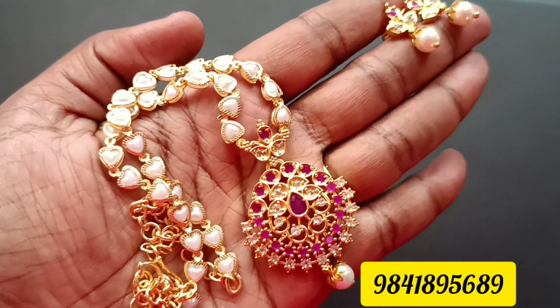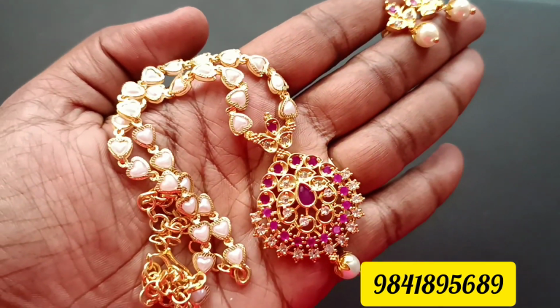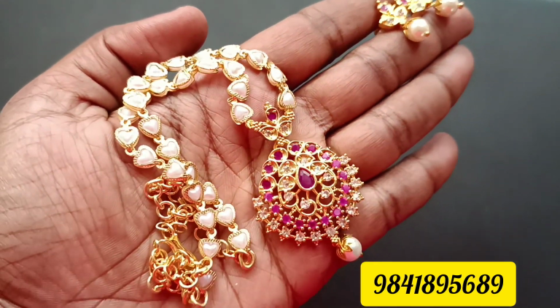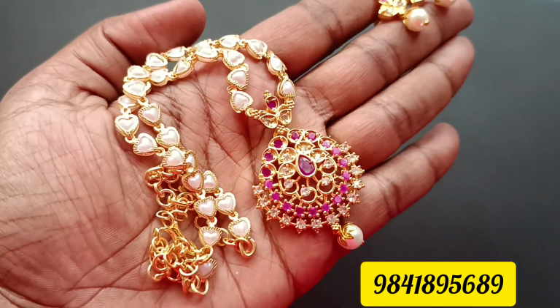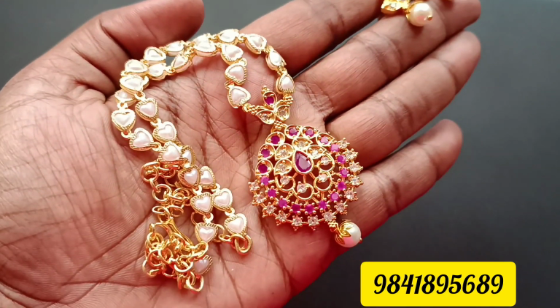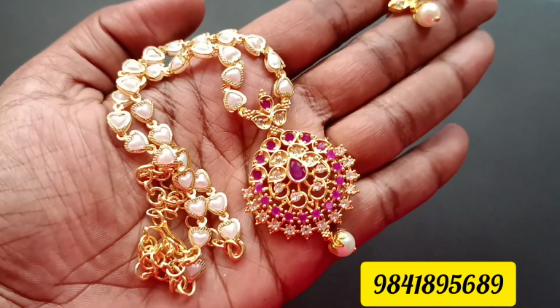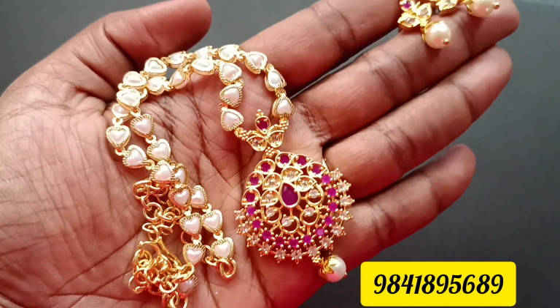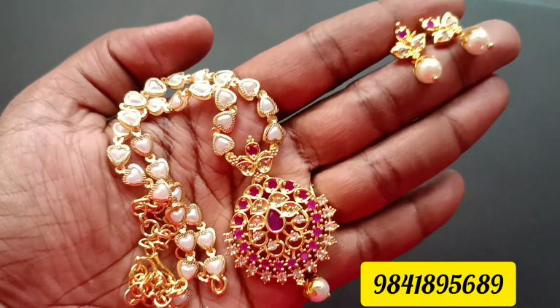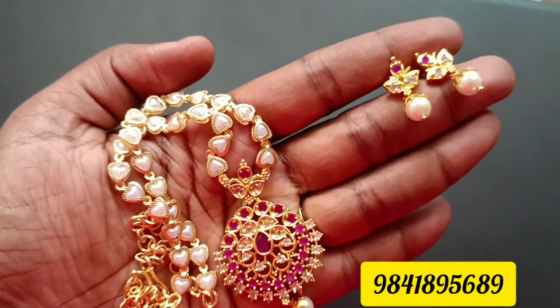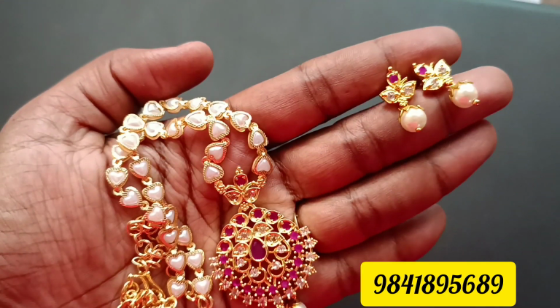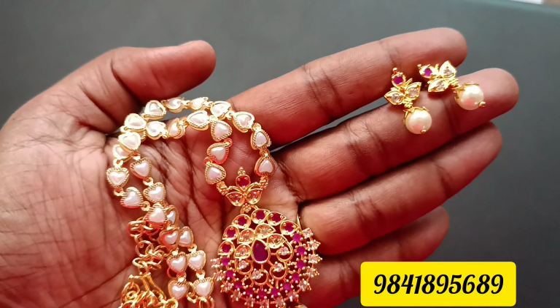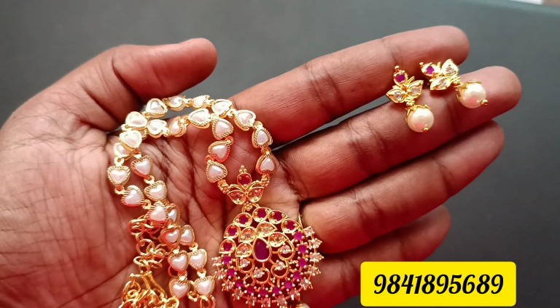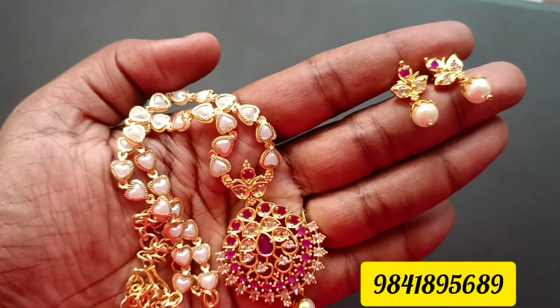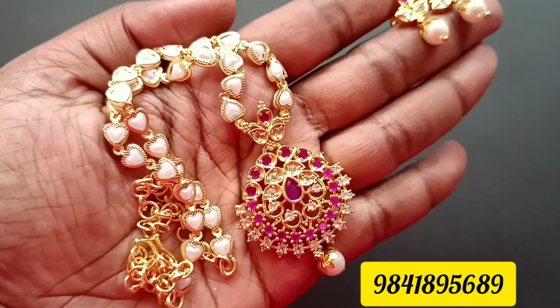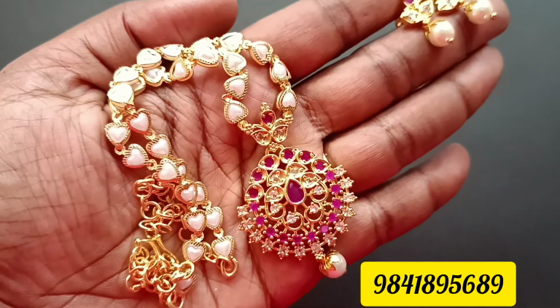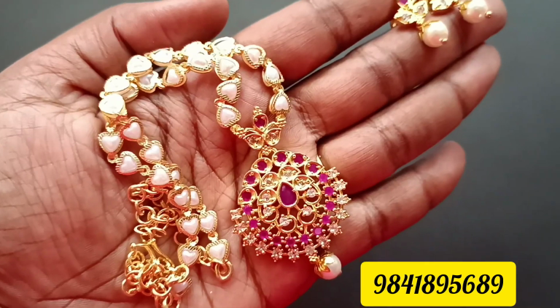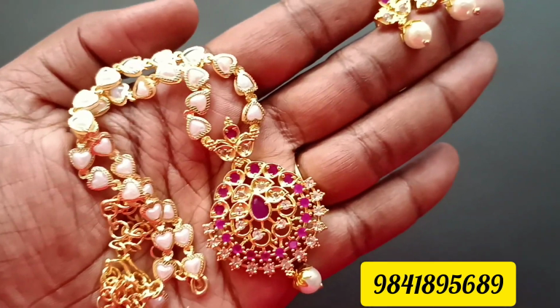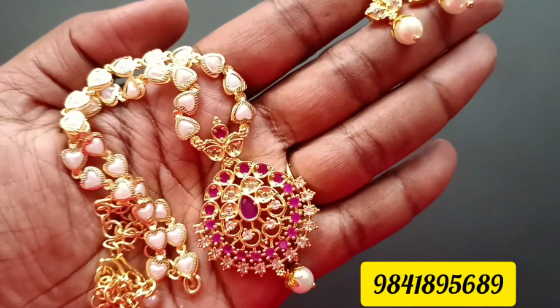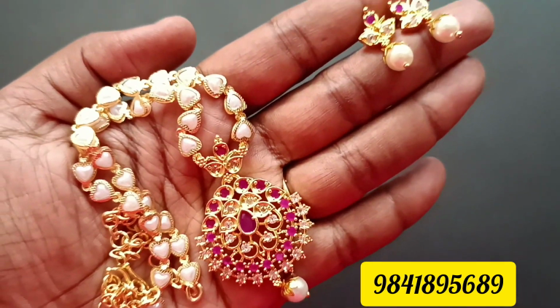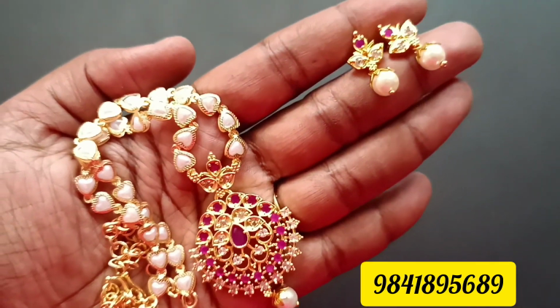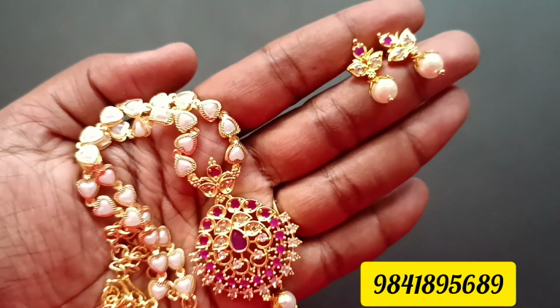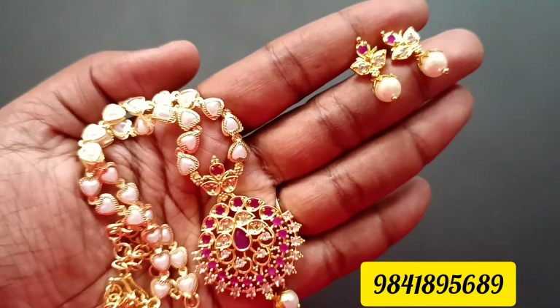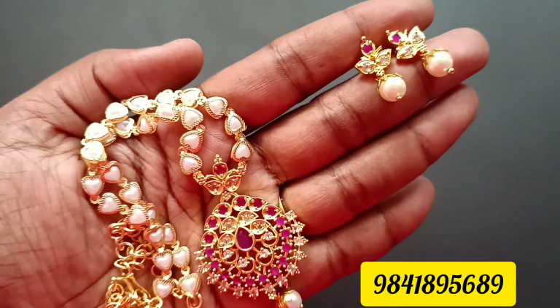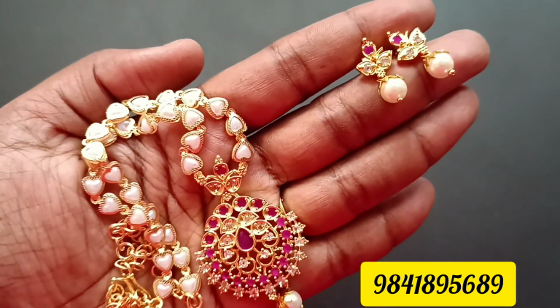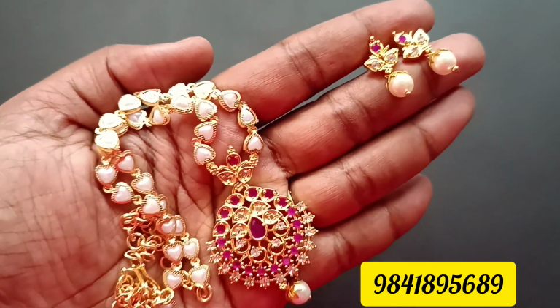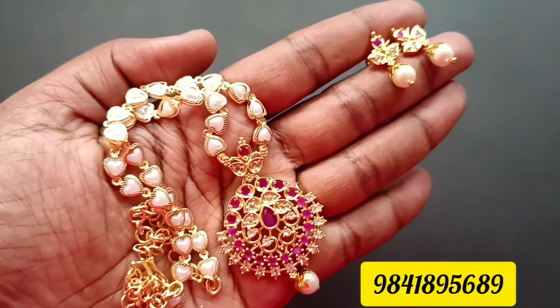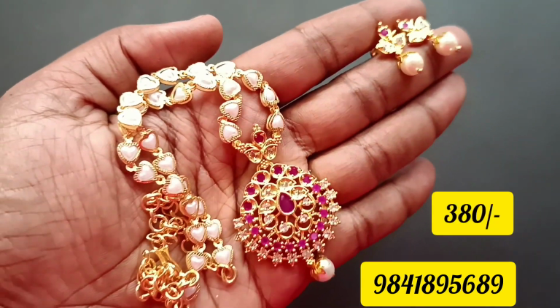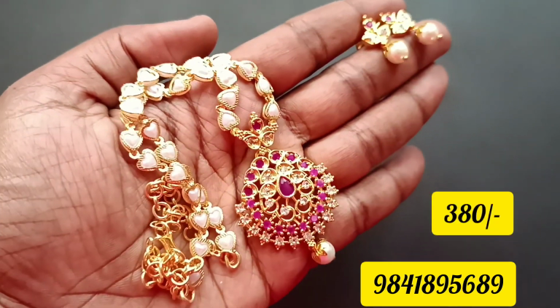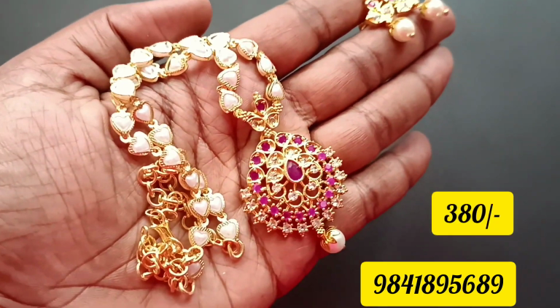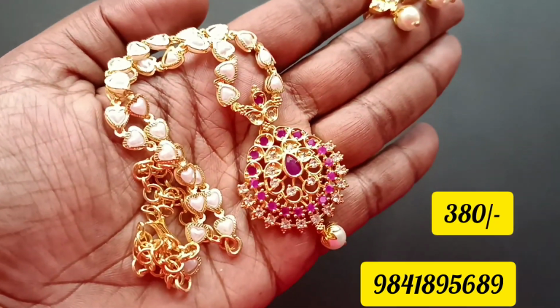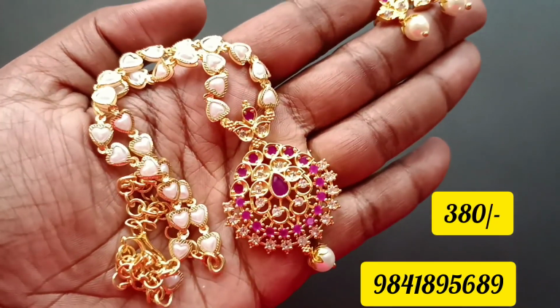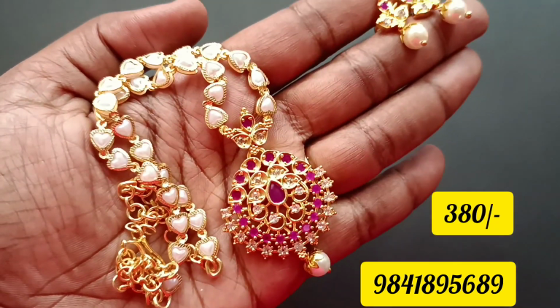Let's look at the pearl set colors. This is ruby white. This price is 380 rupees.